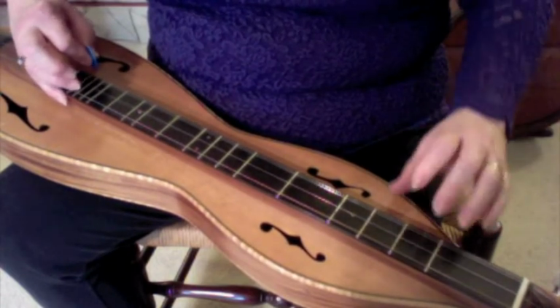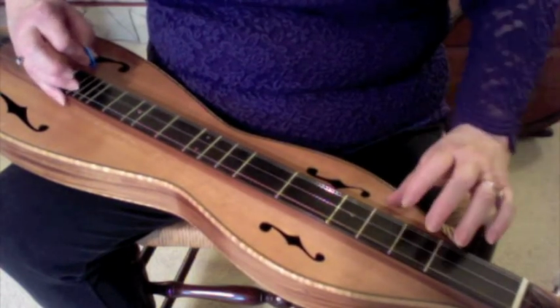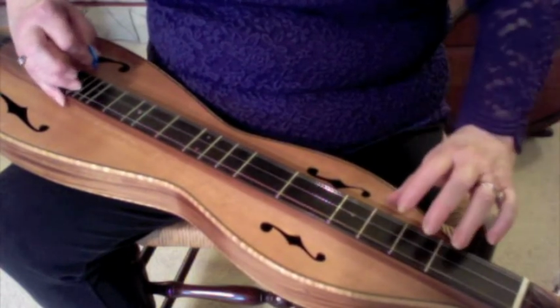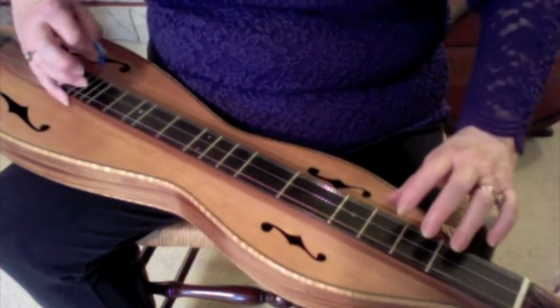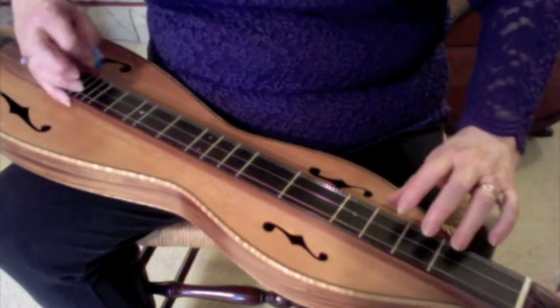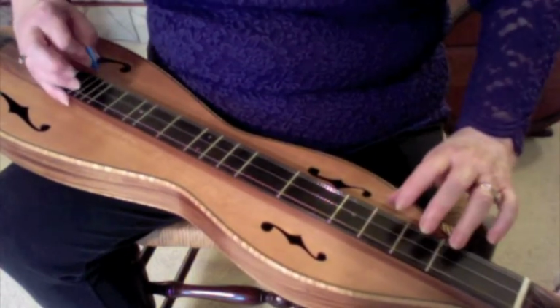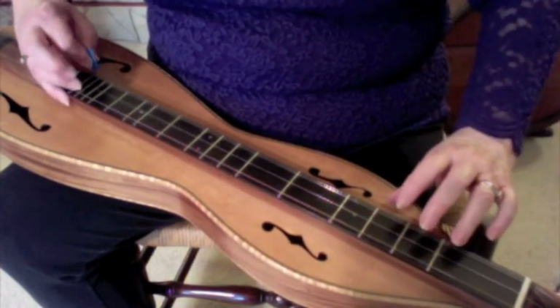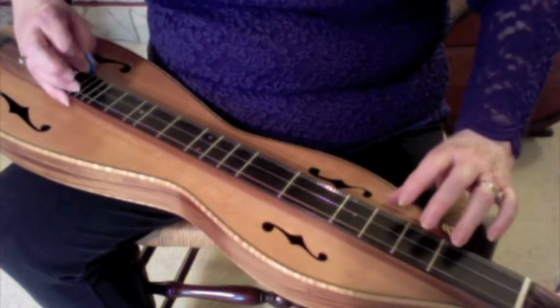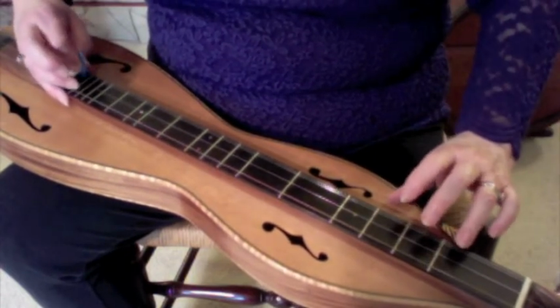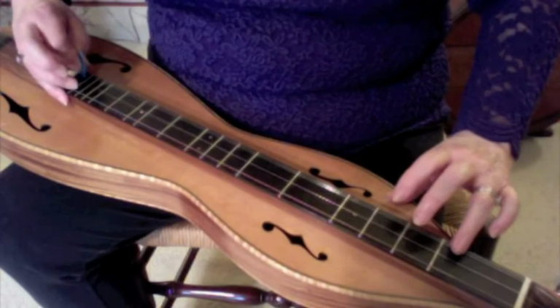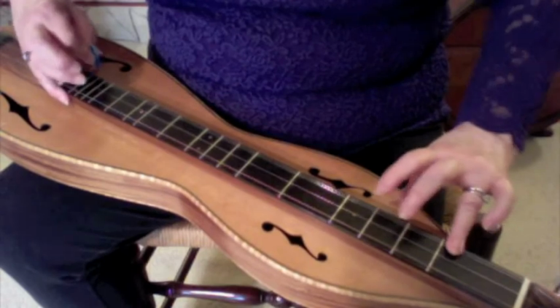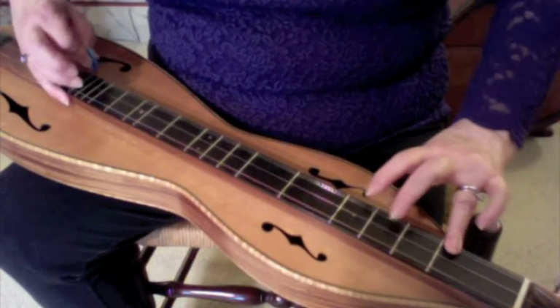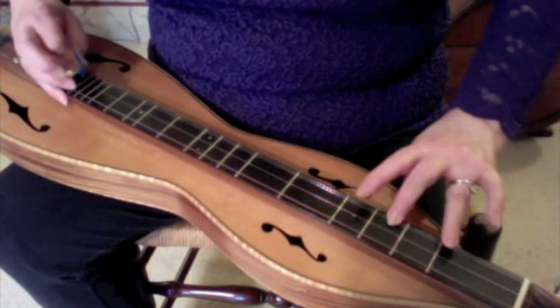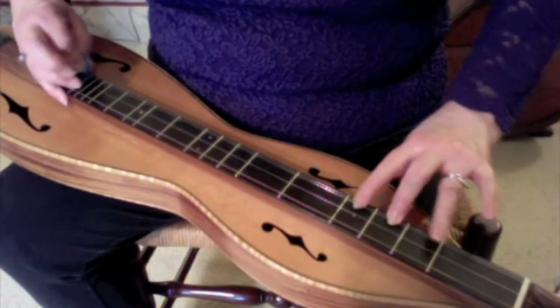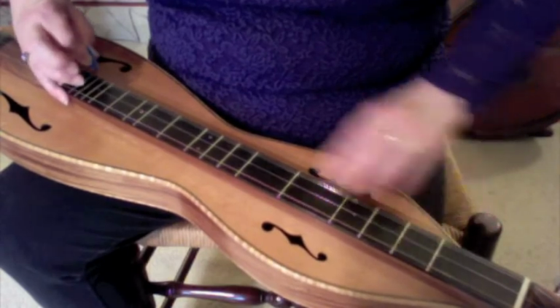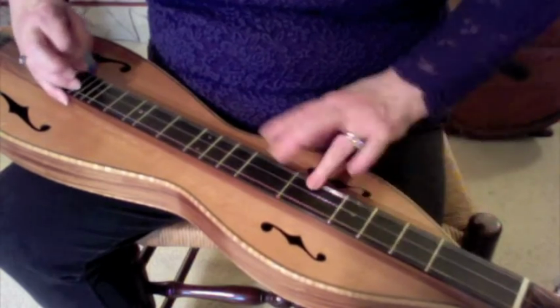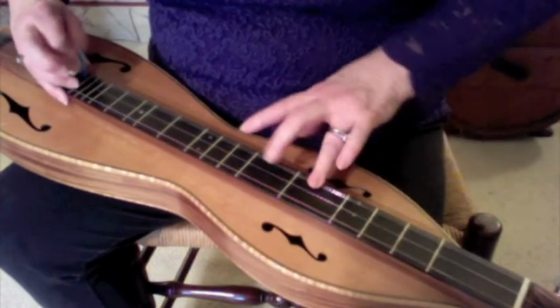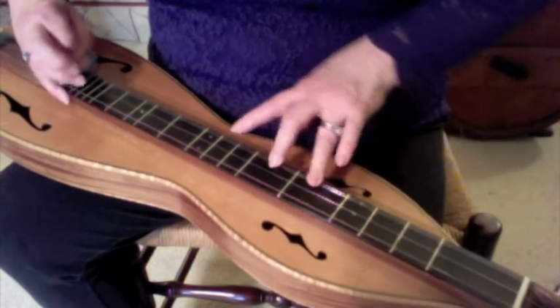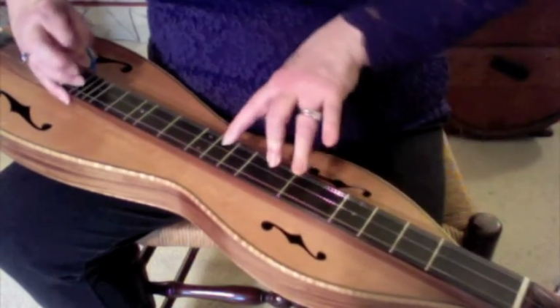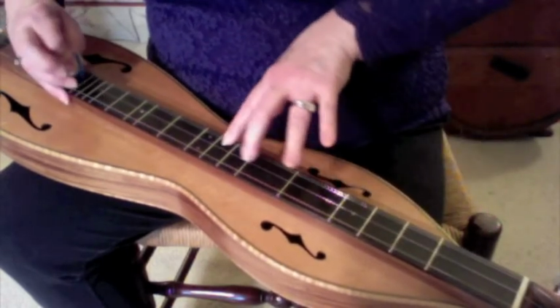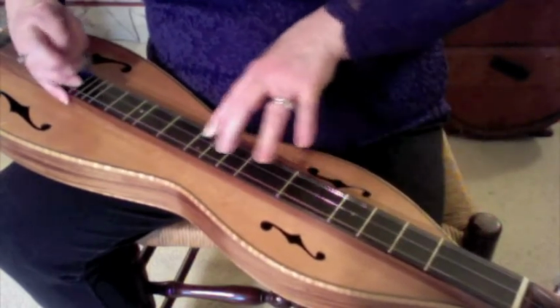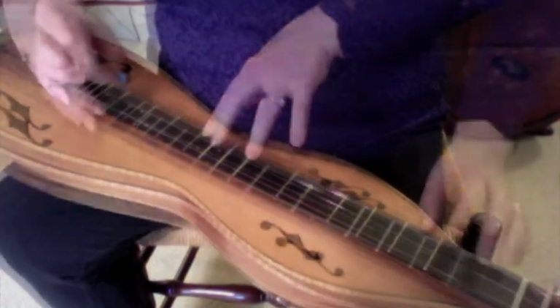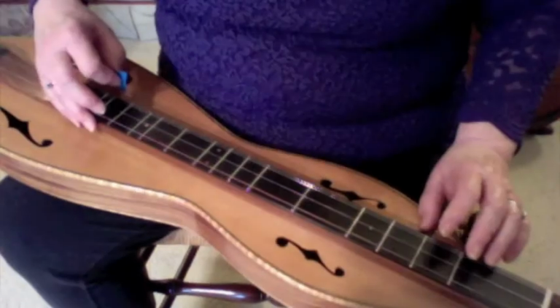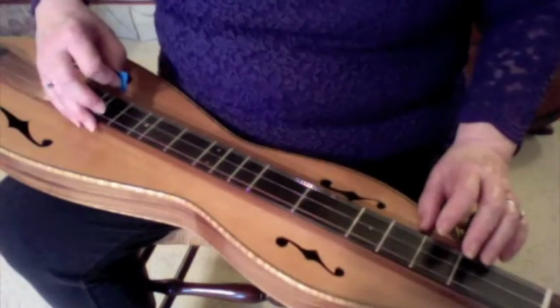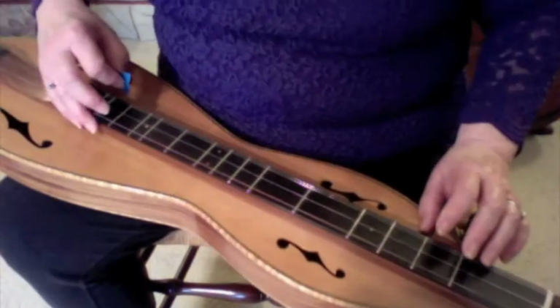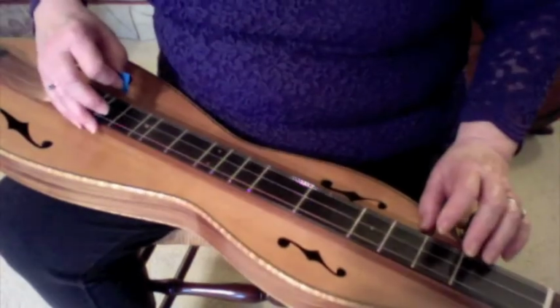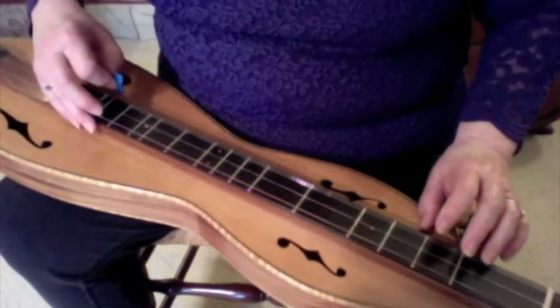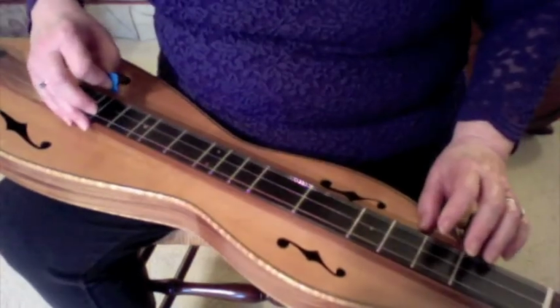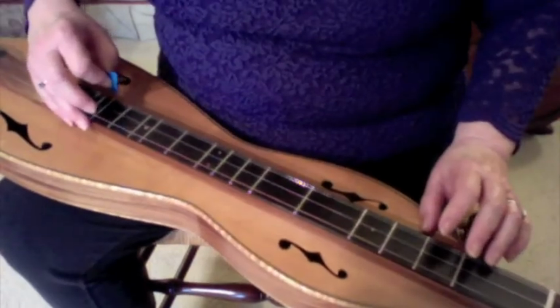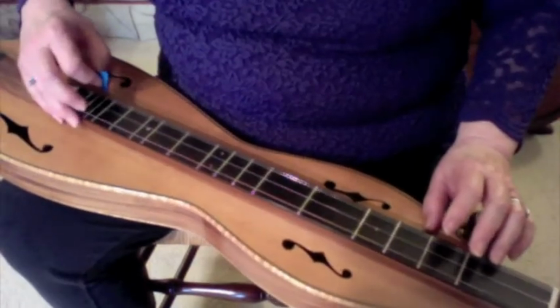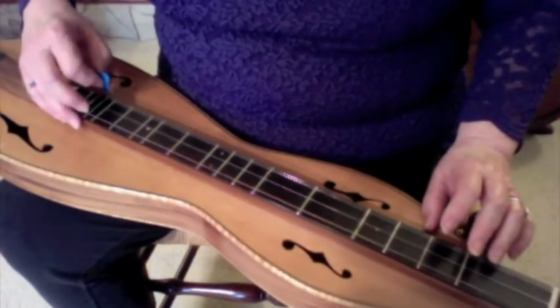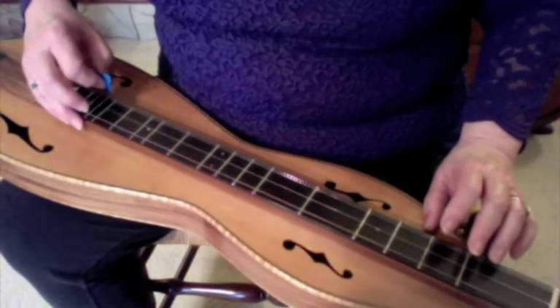Let's do it a little bit faster: O, 1, 2, 3, 4, 5, 6, 7. Major scale now on the melody string.